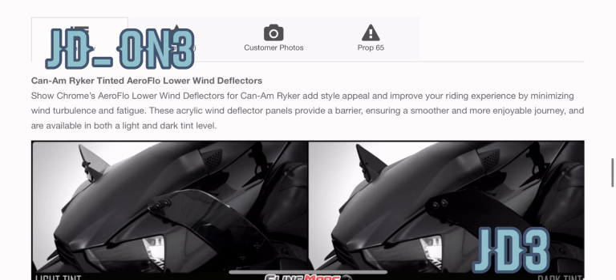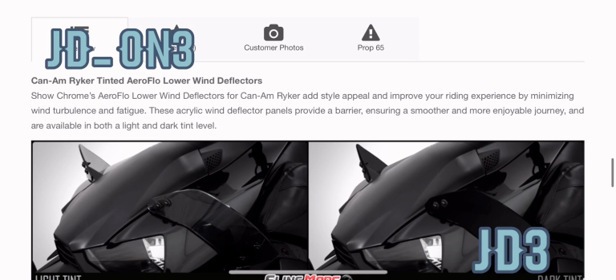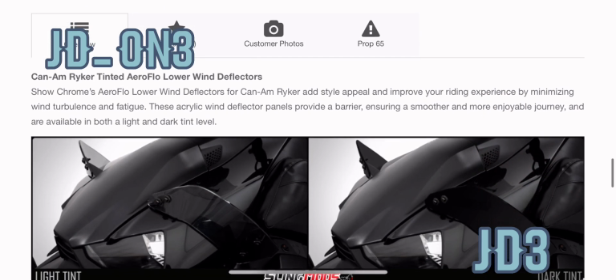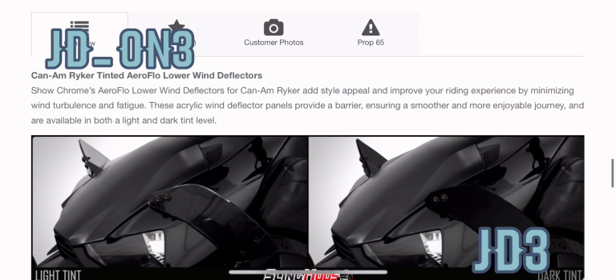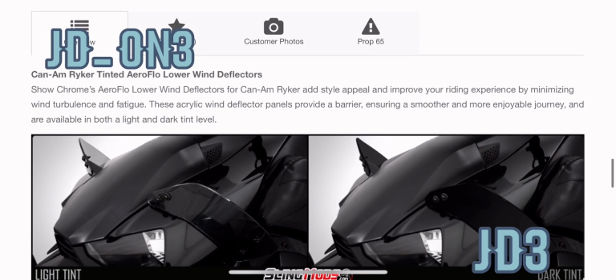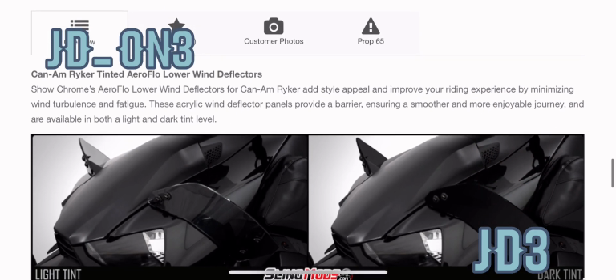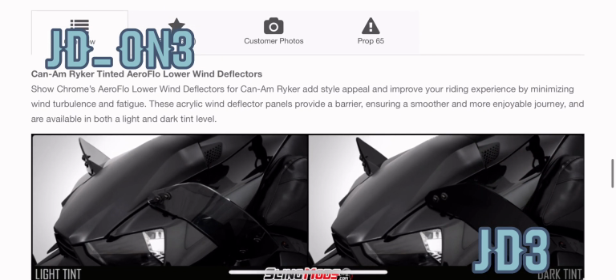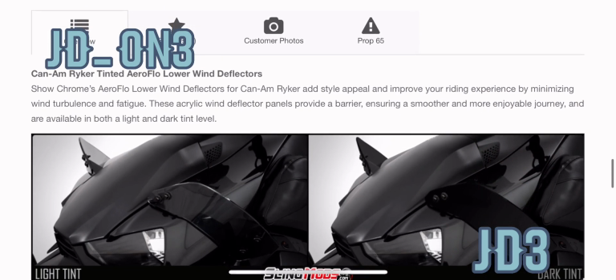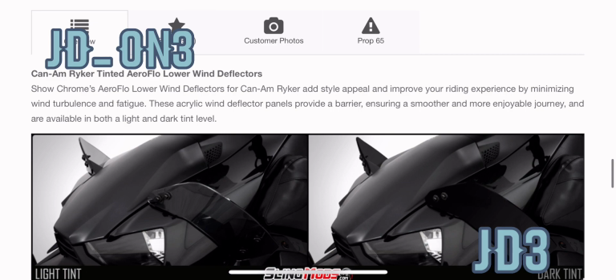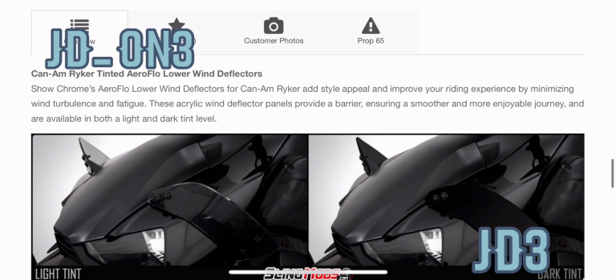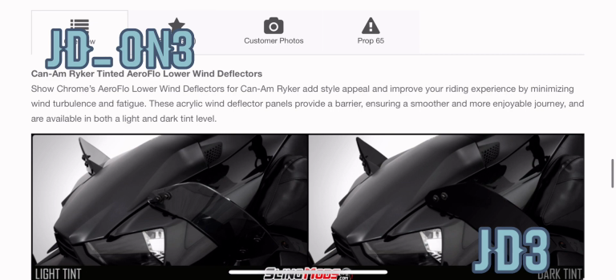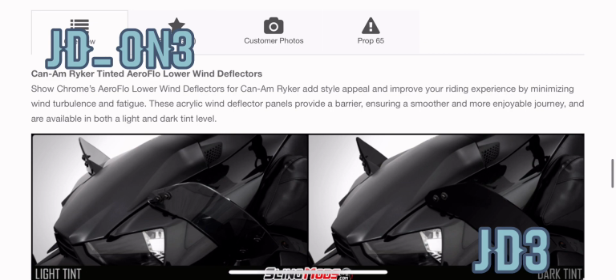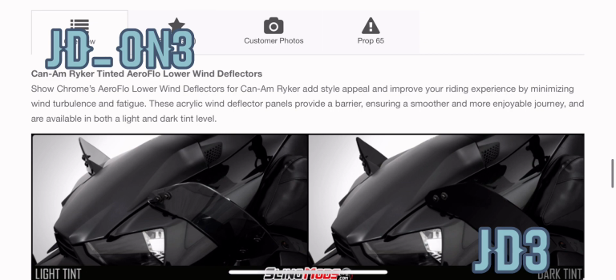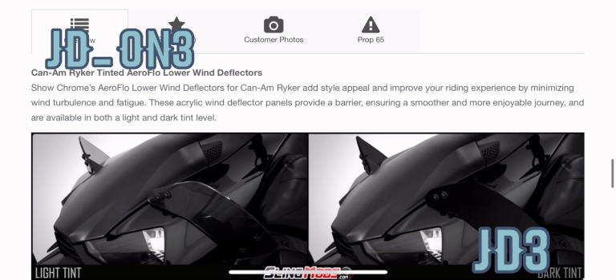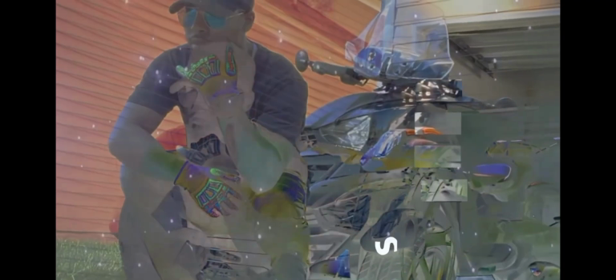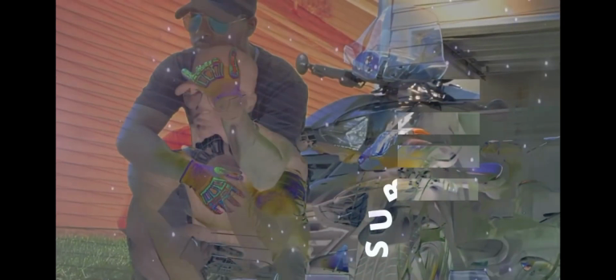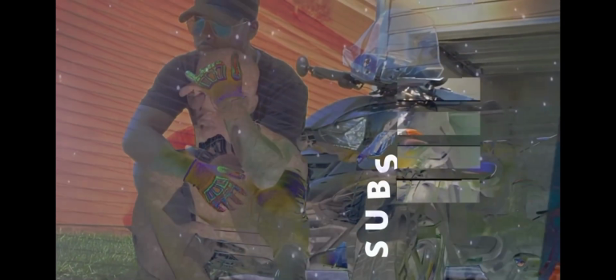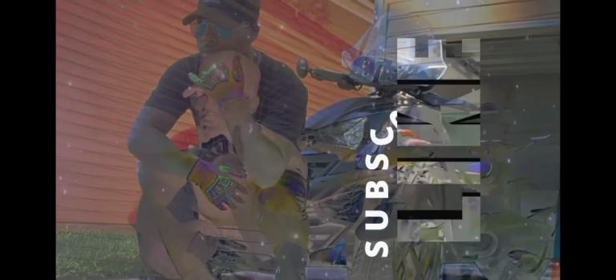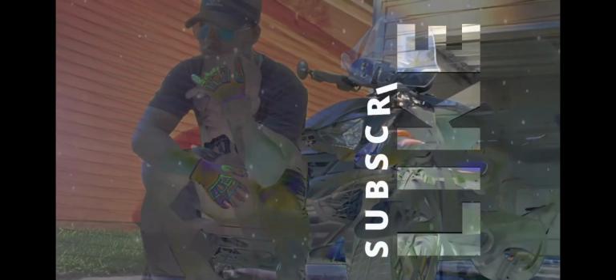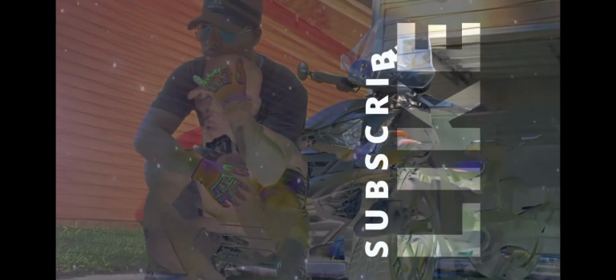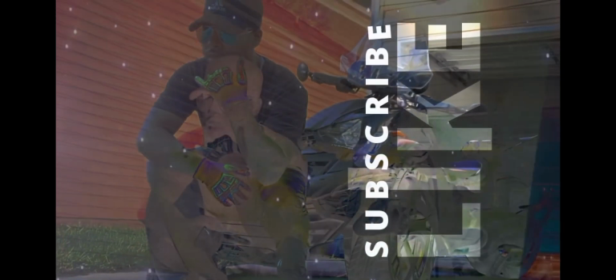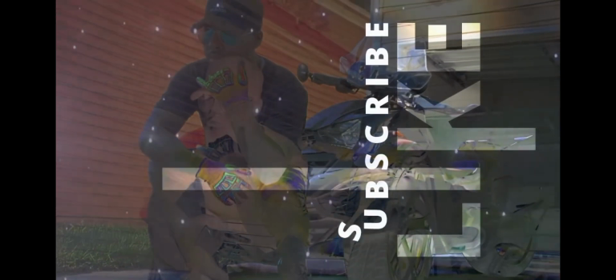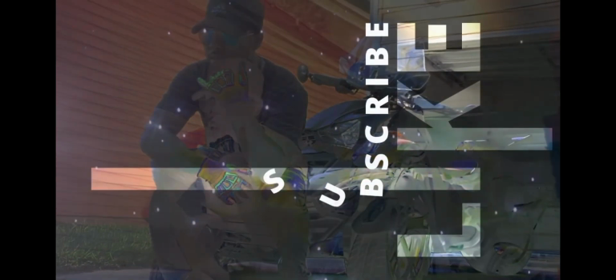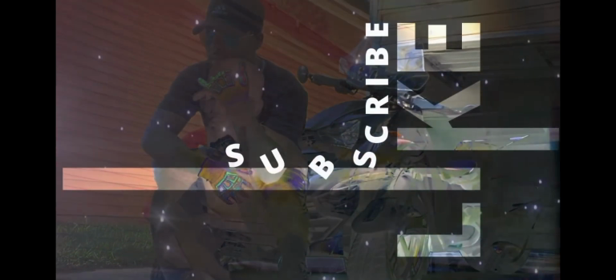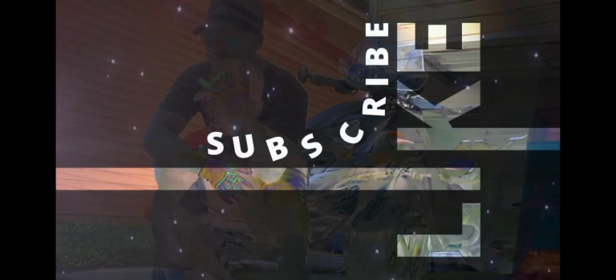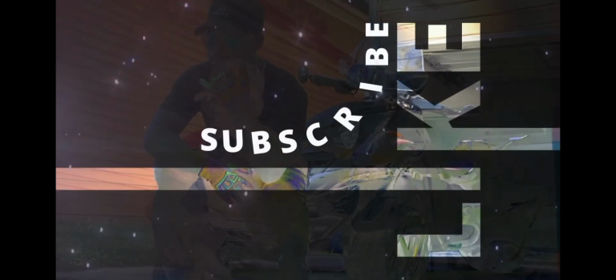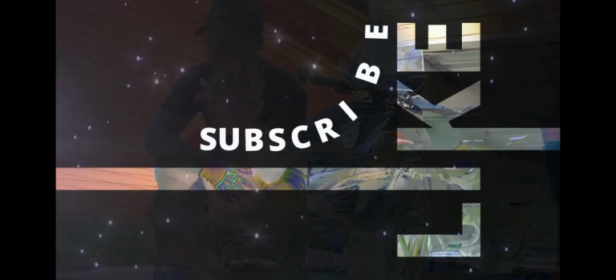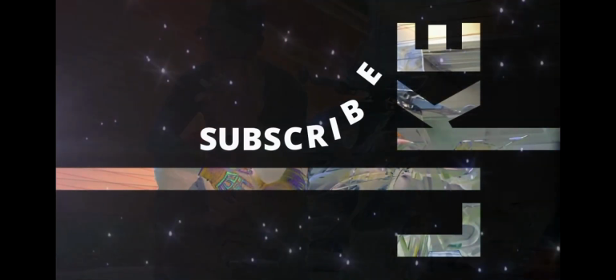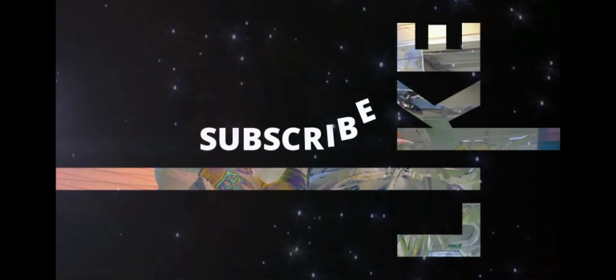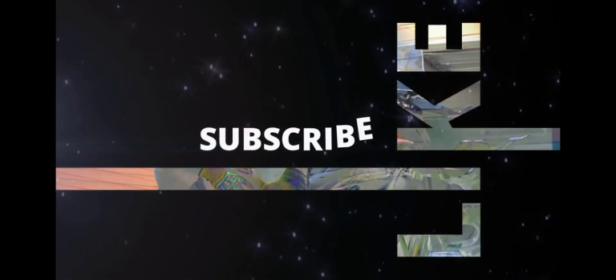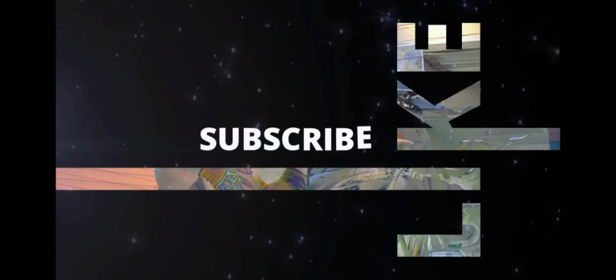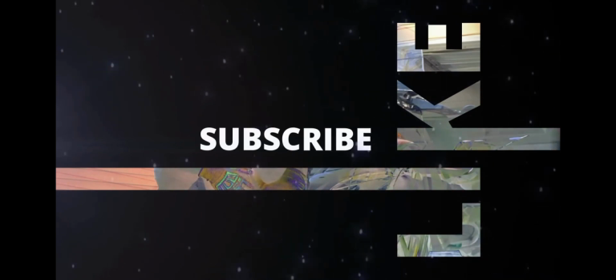Appreciate you guys watching. Make sure you like, share, subscribe, and comment below. I'm going to see you guys on the next one.